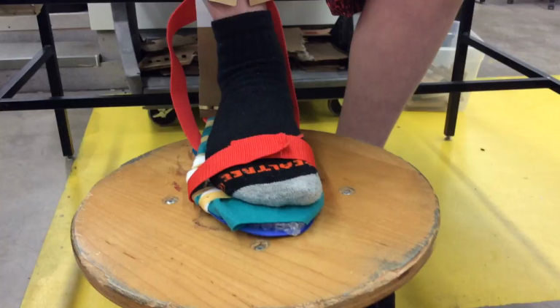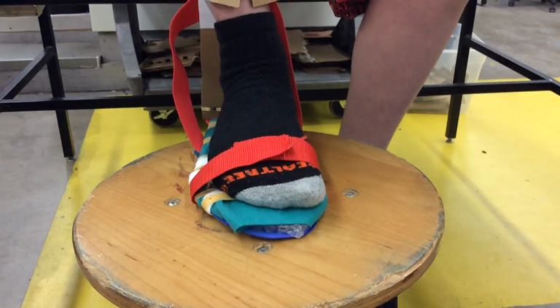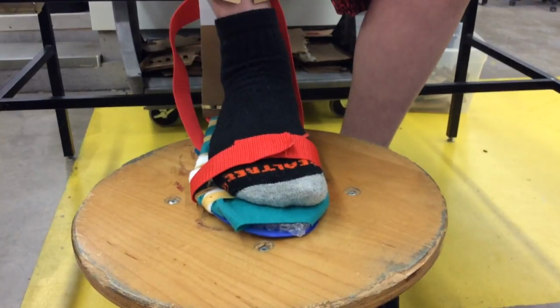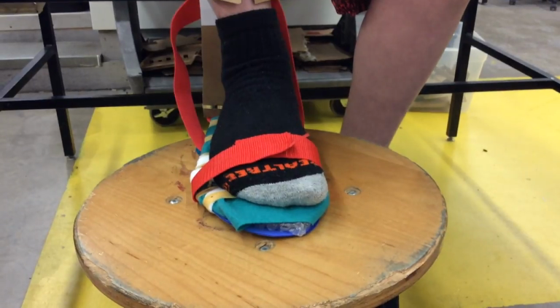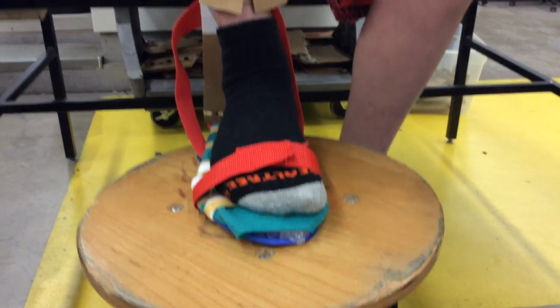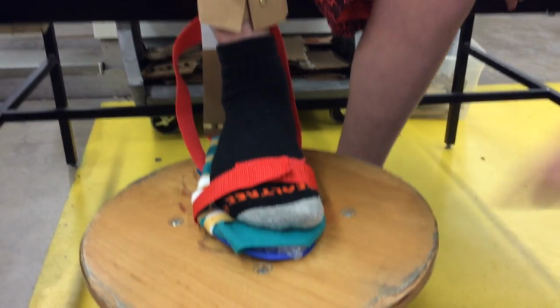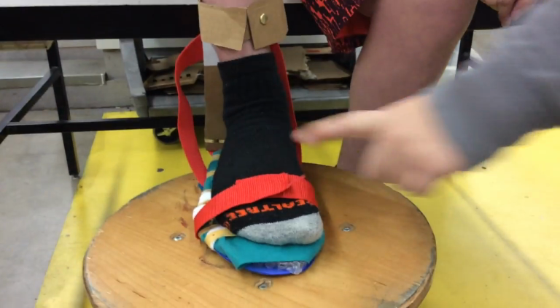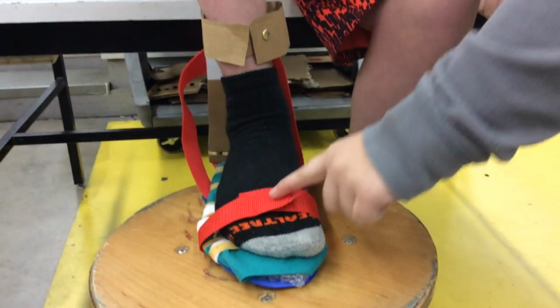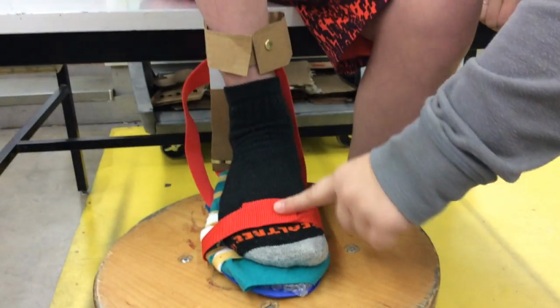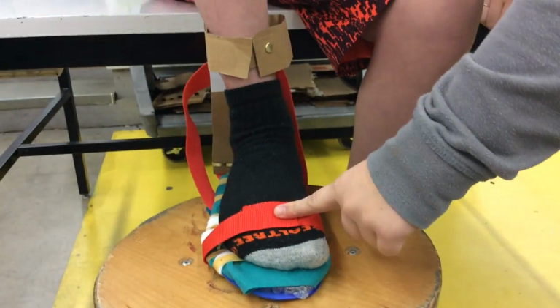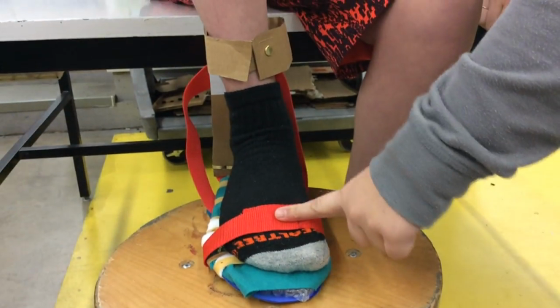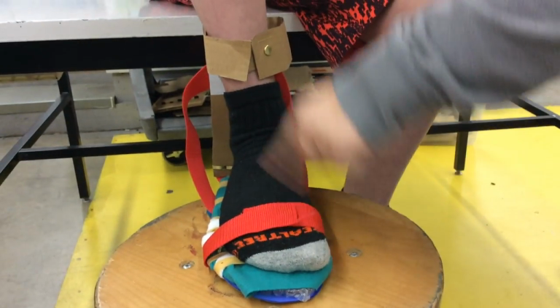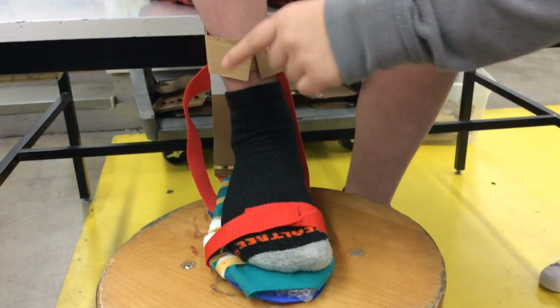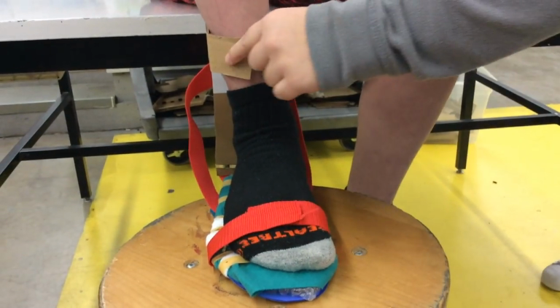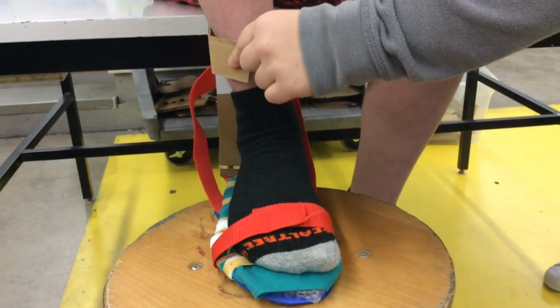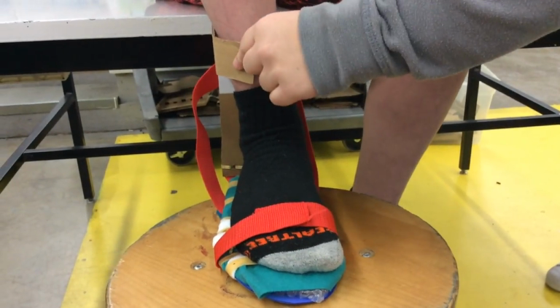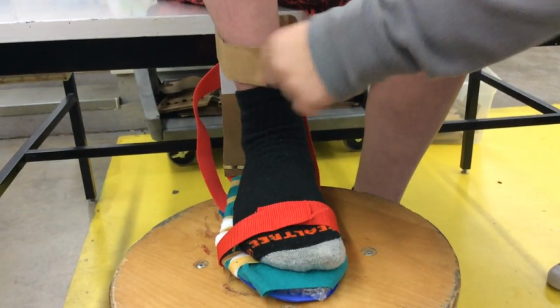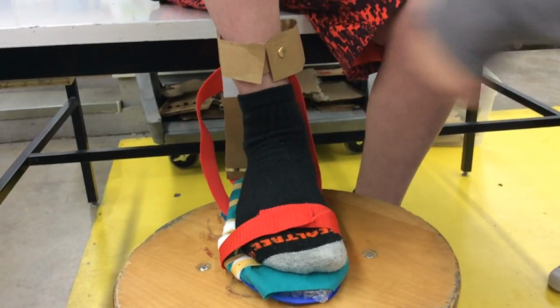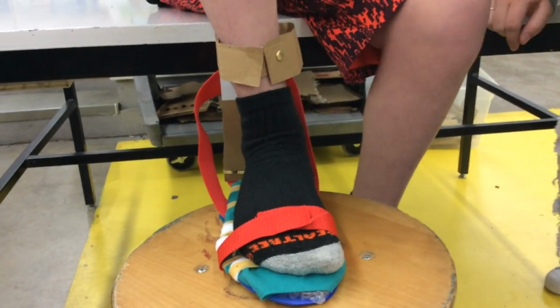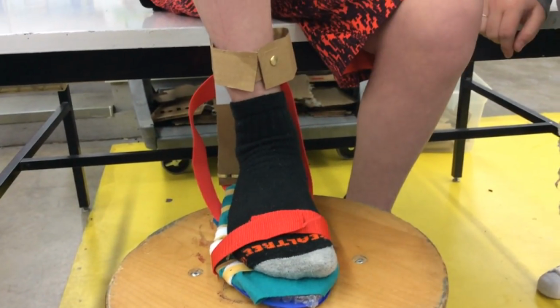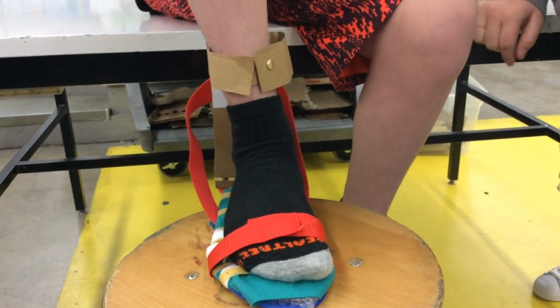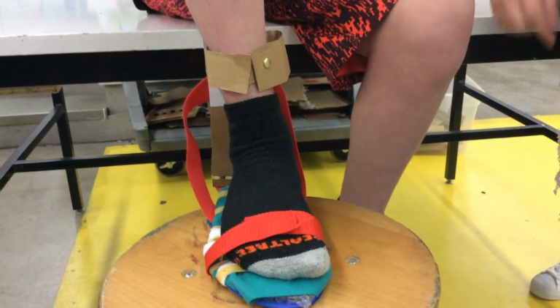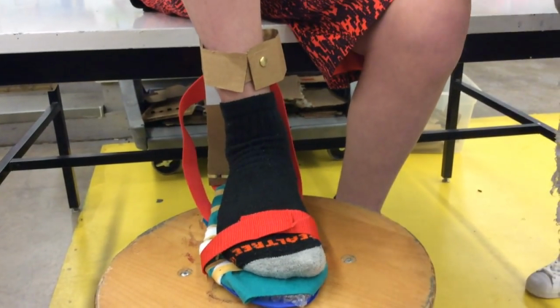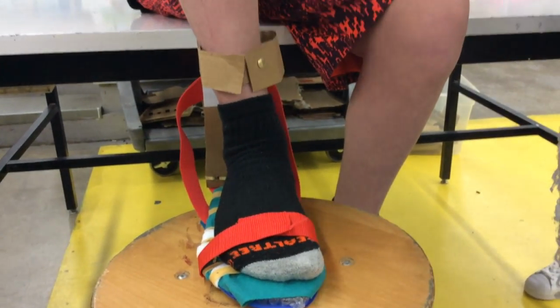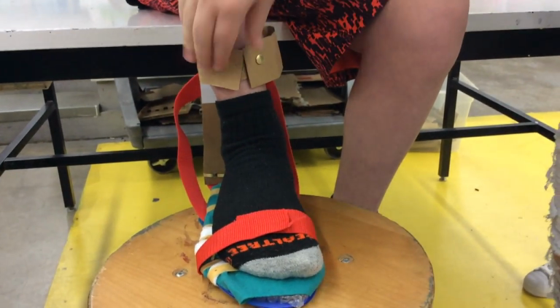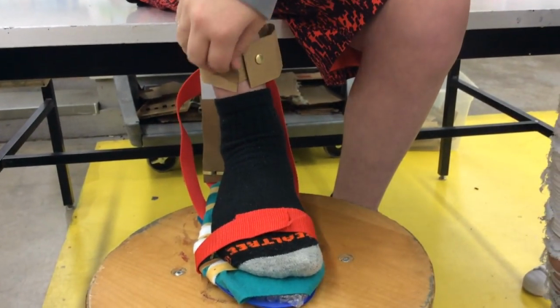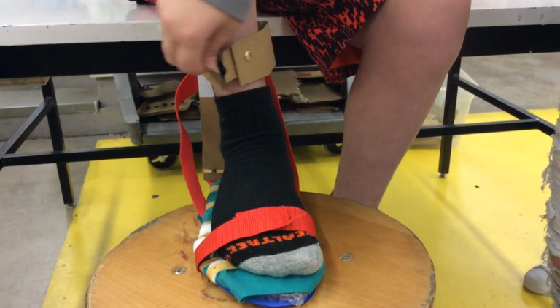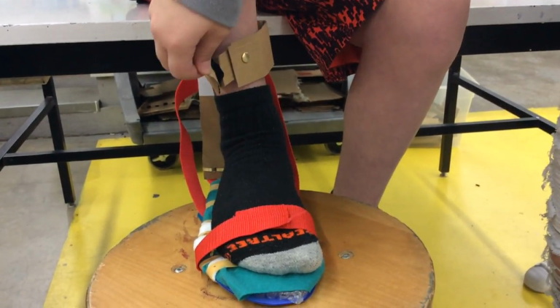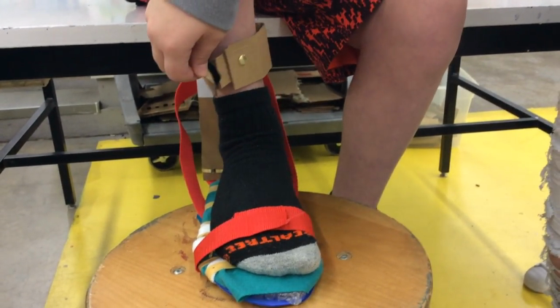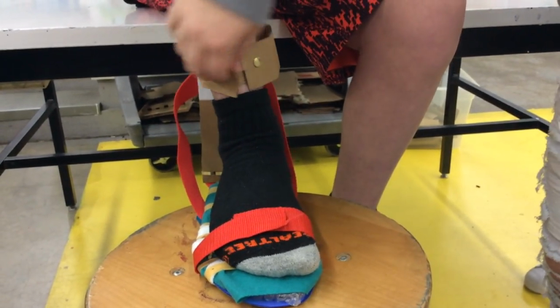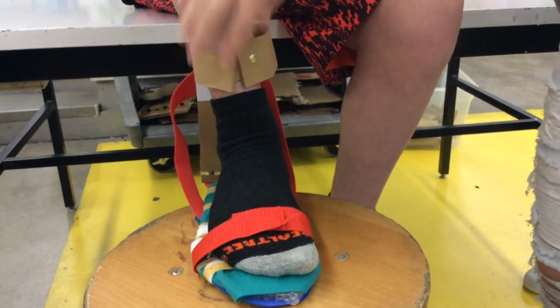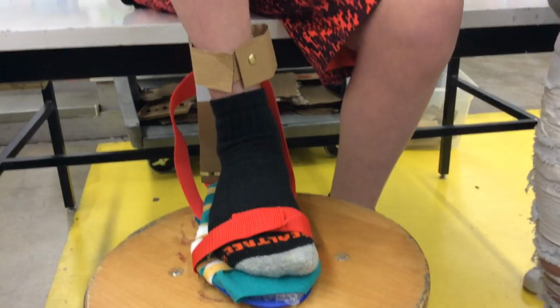And for adjustability, we put this strap and this strap. I don't know if you can see those, but yeah.